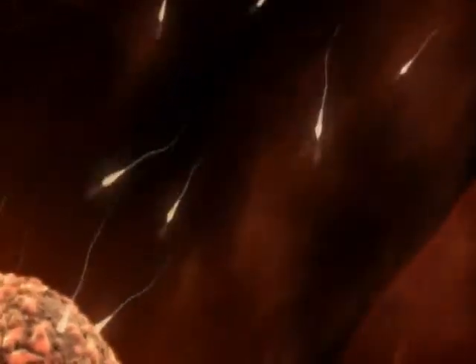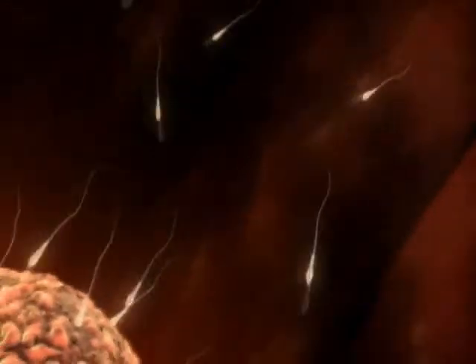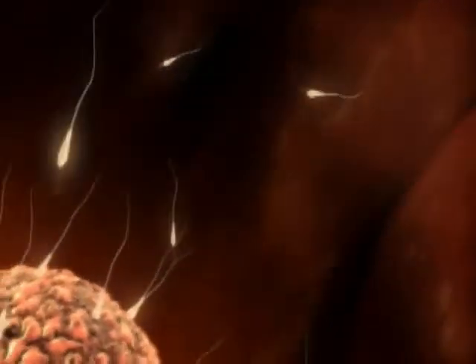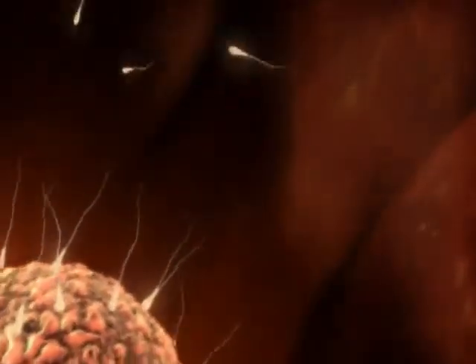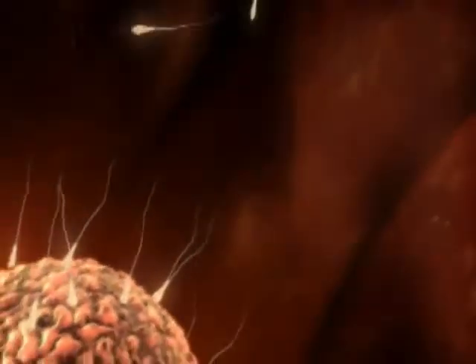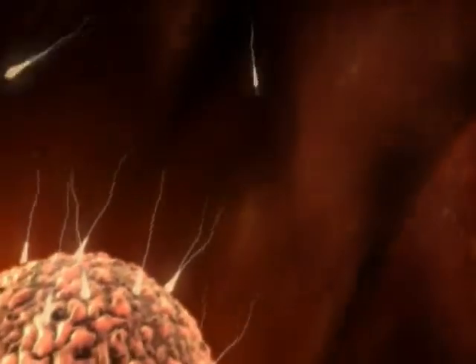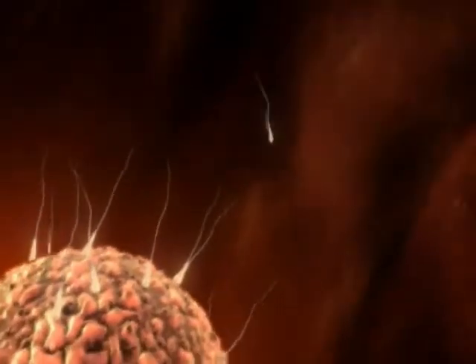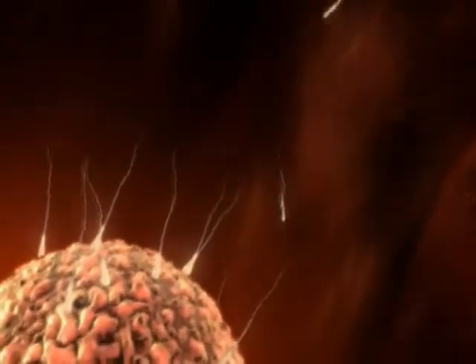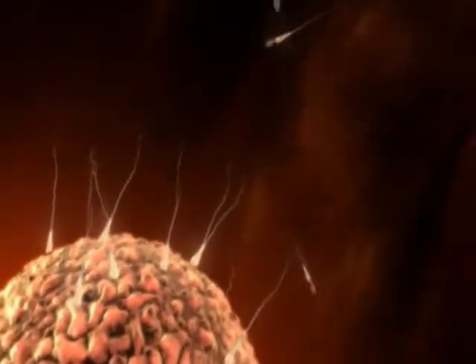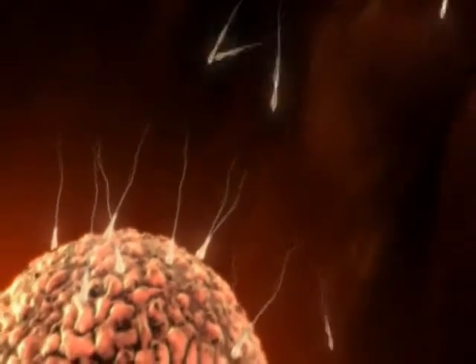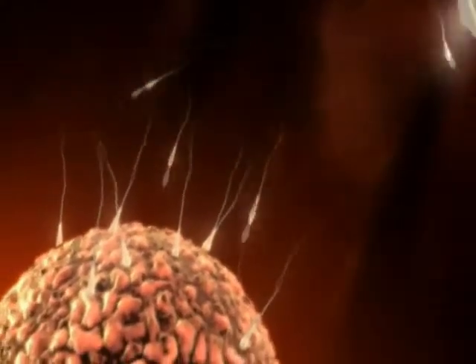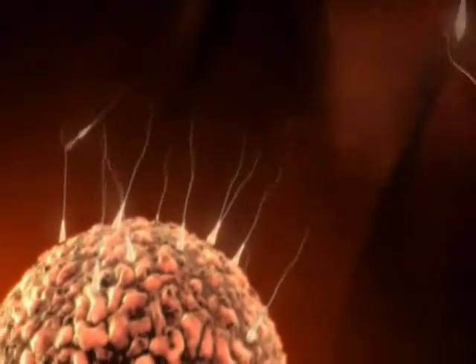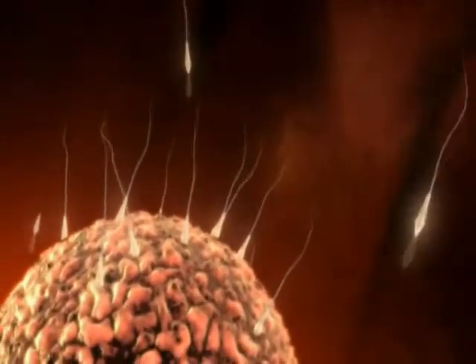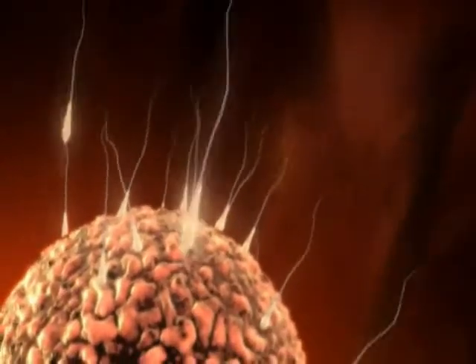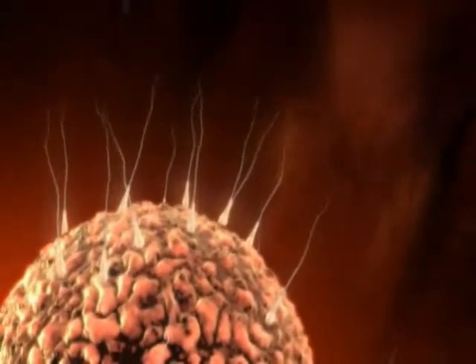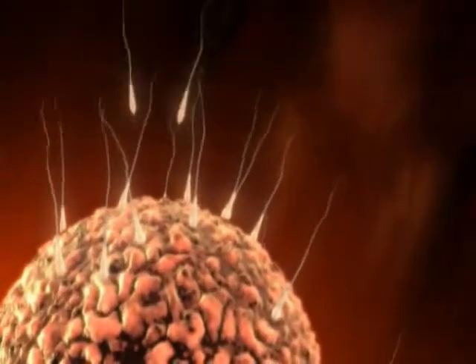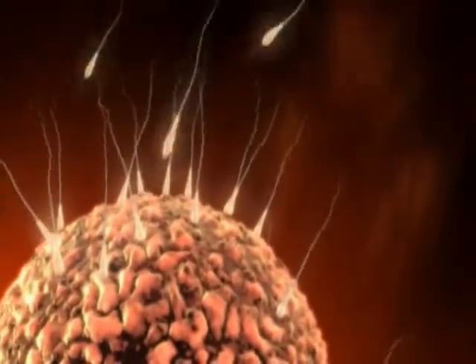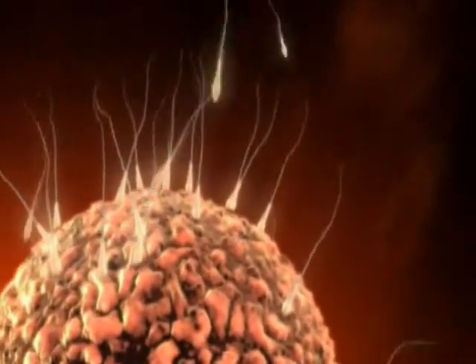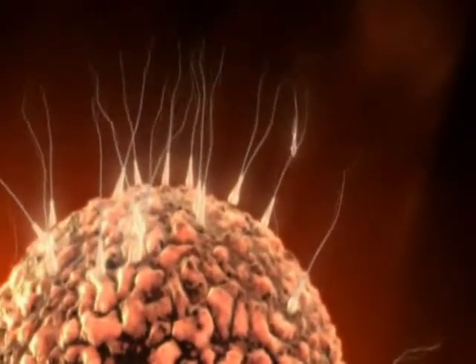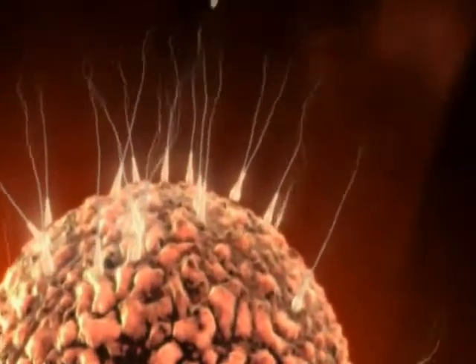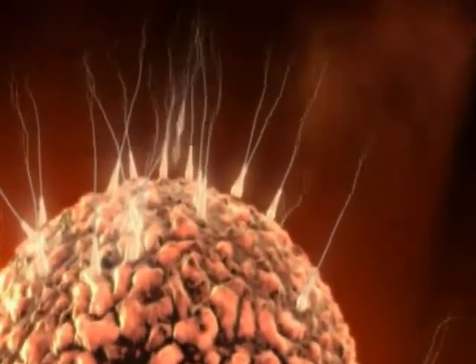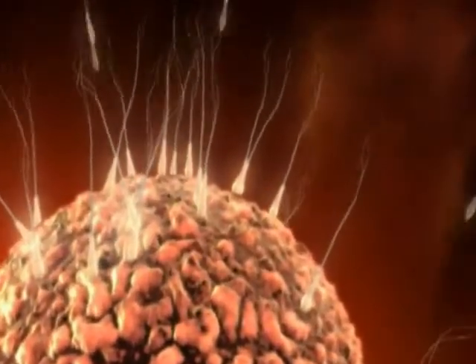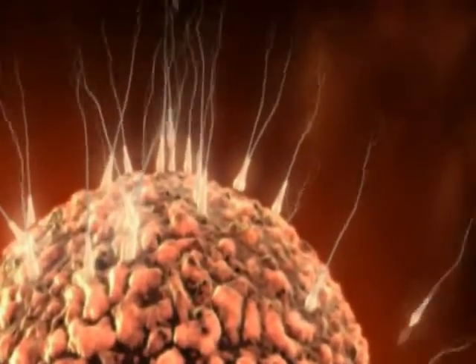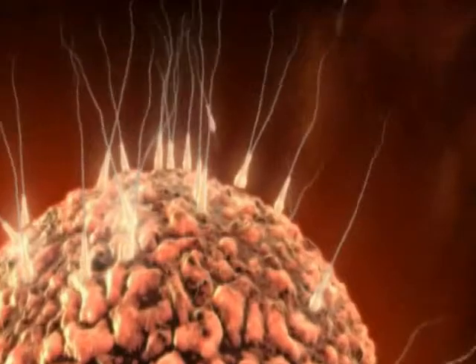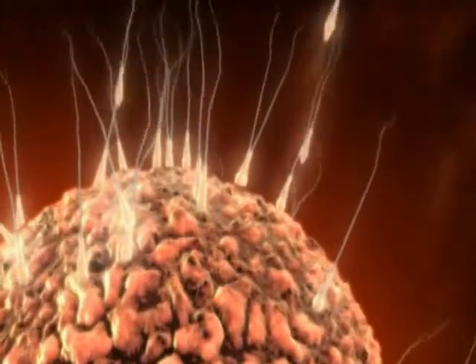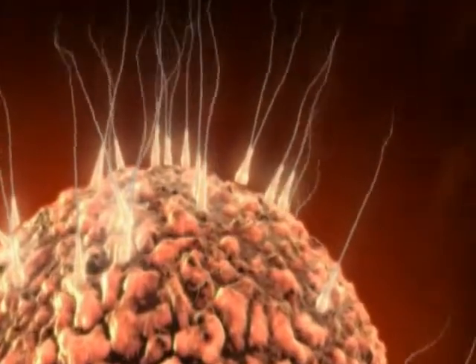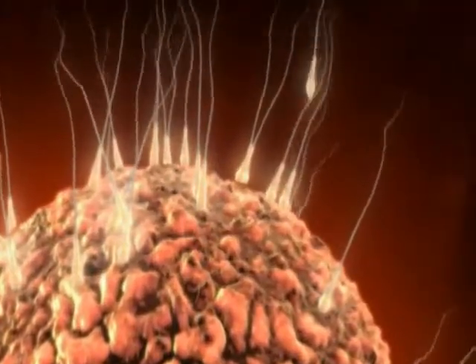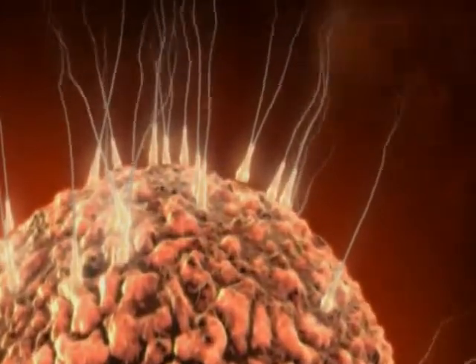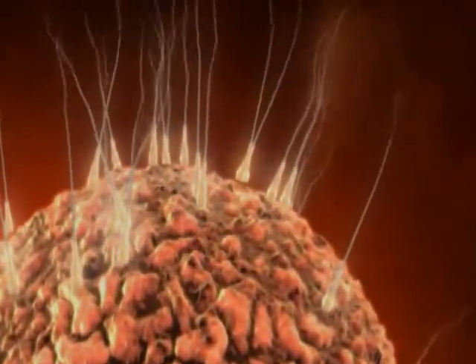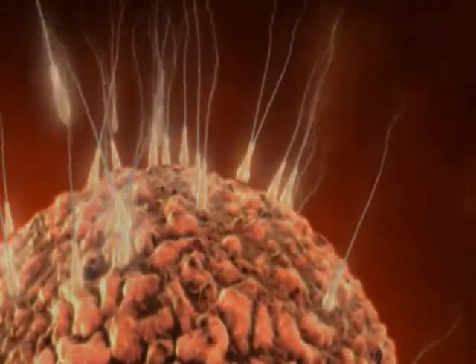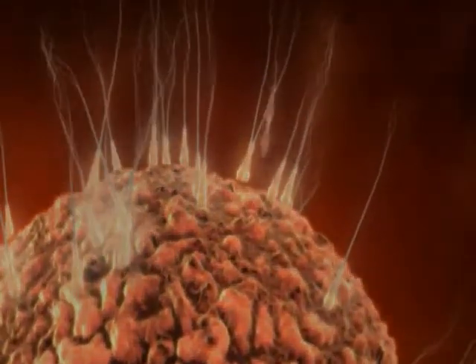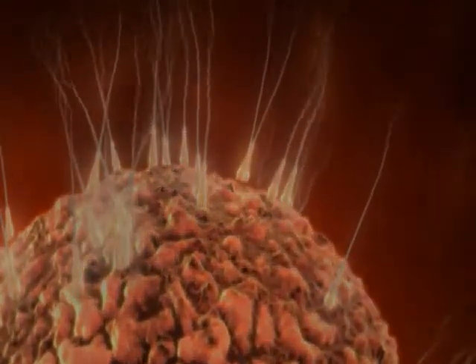But just as in everyday life, there are many times that fertilization fails and the cycle passes without a pregnancy.